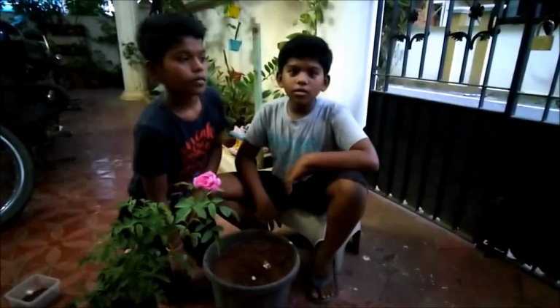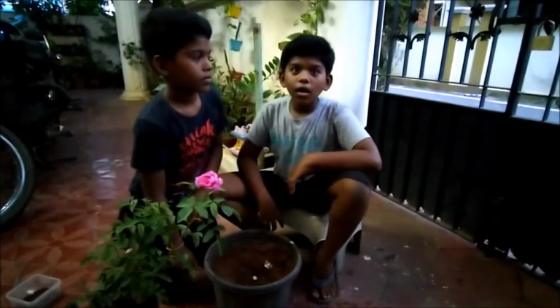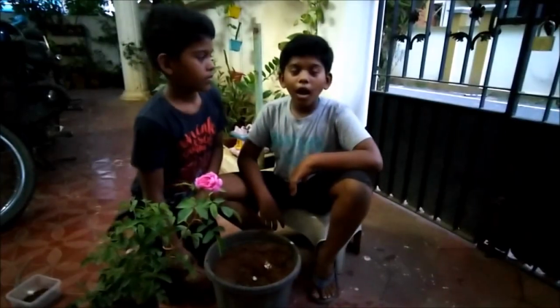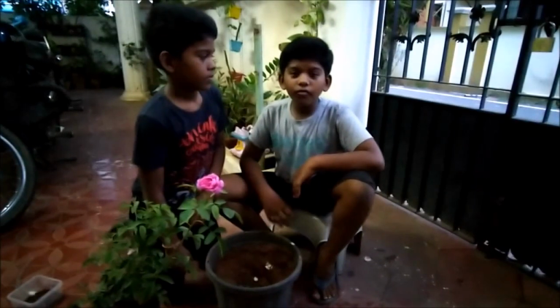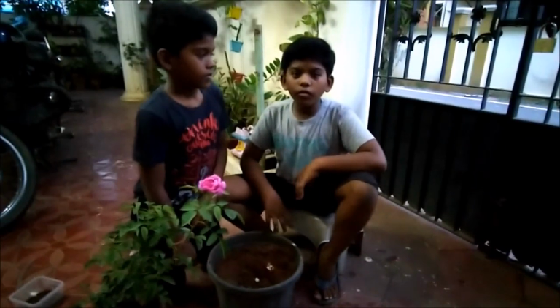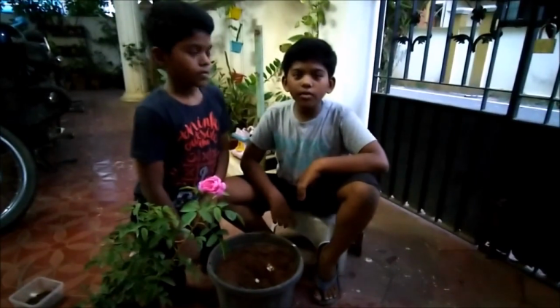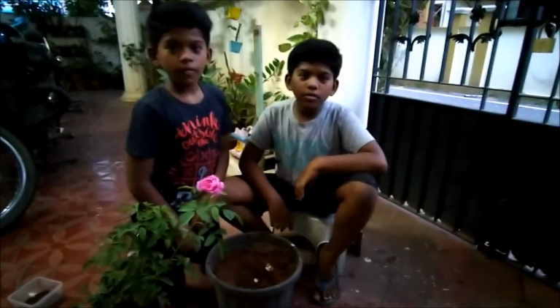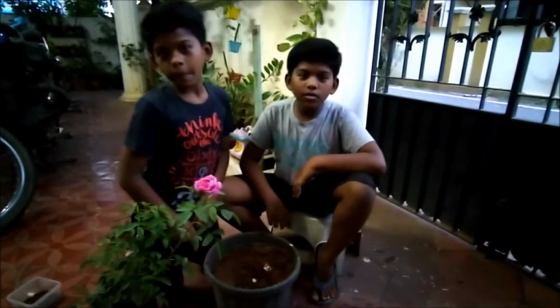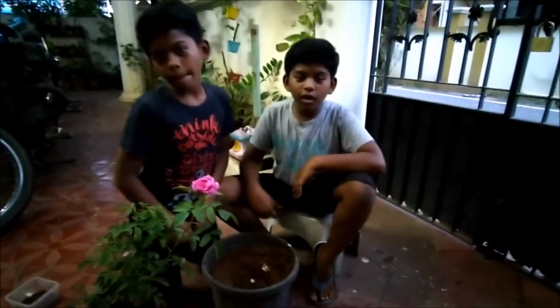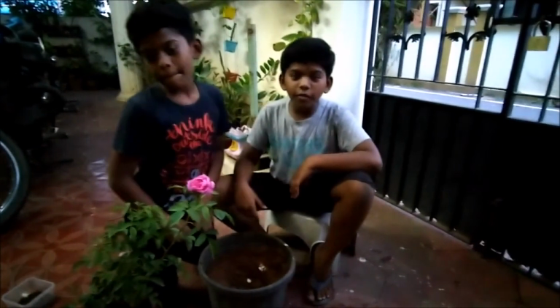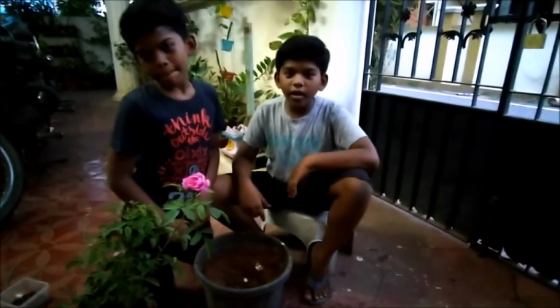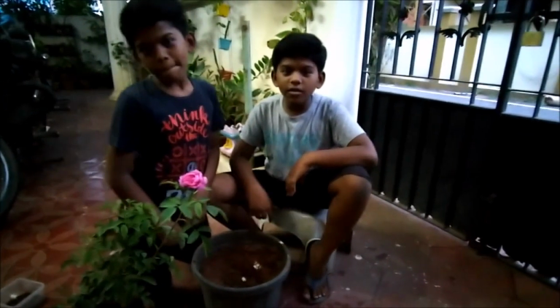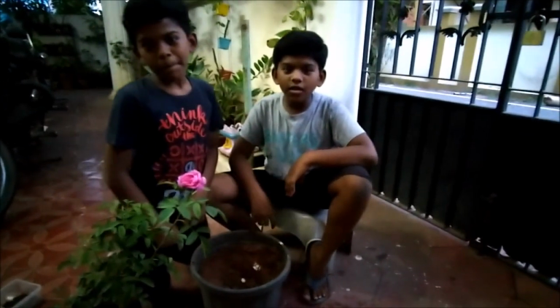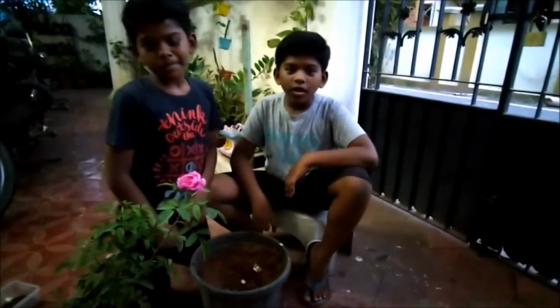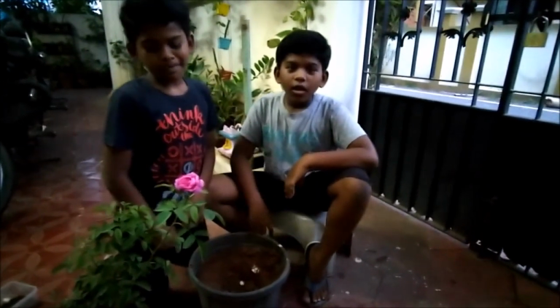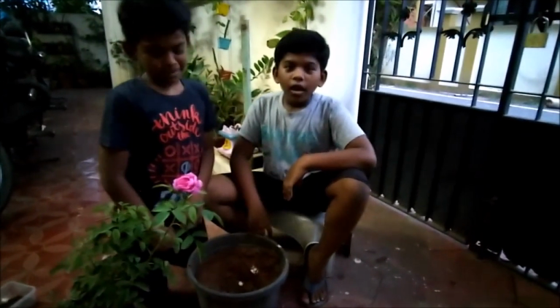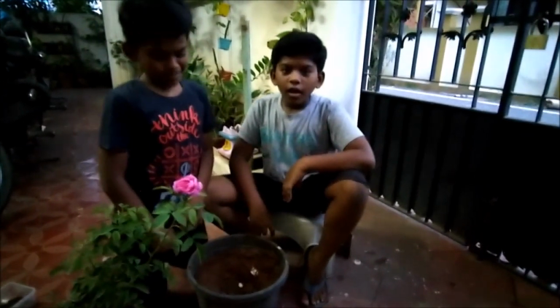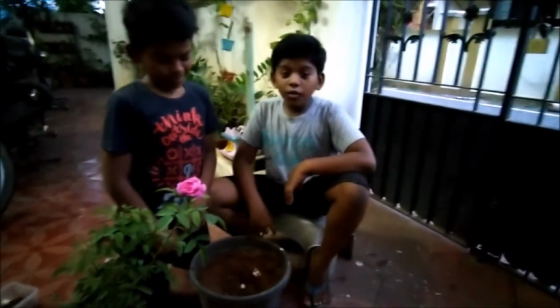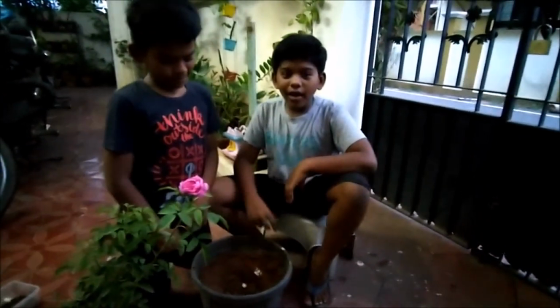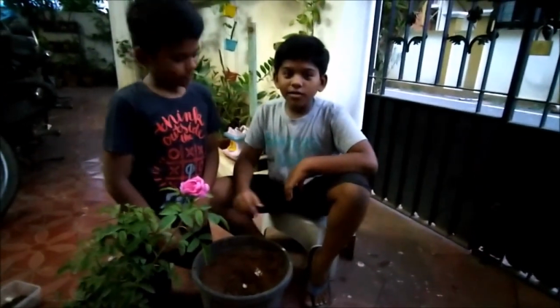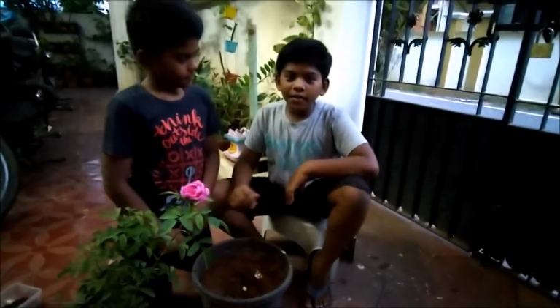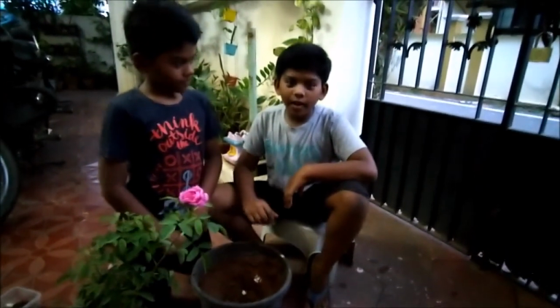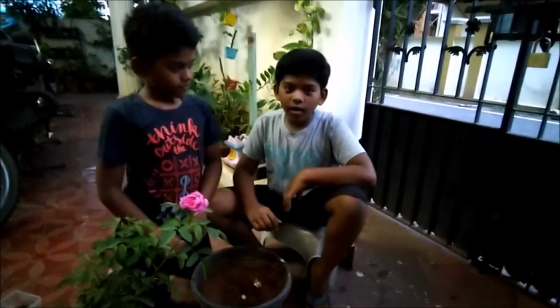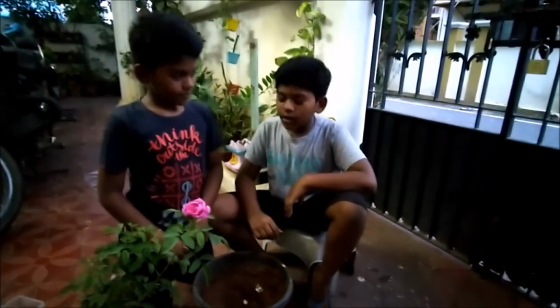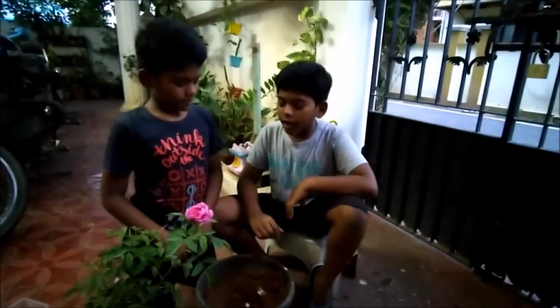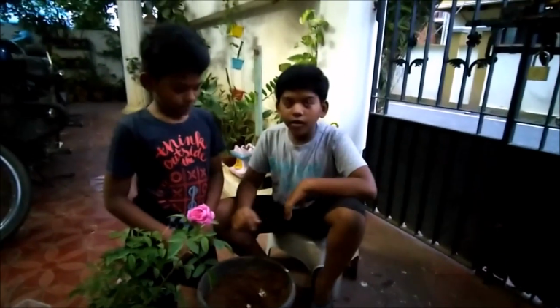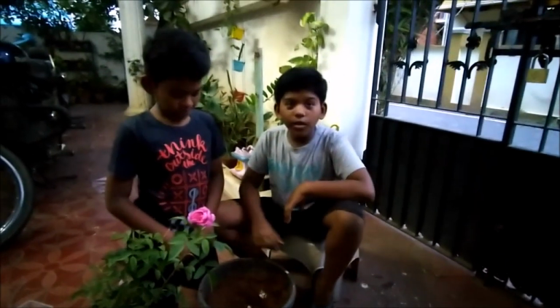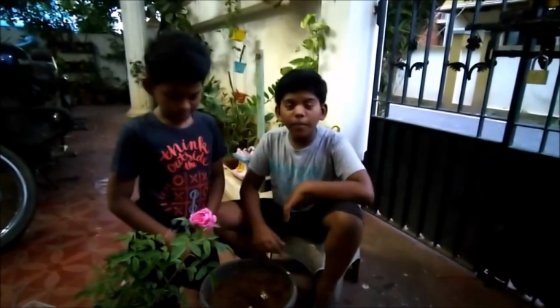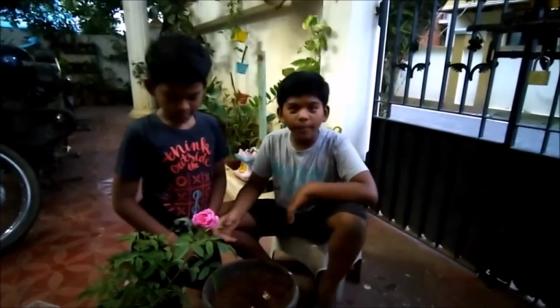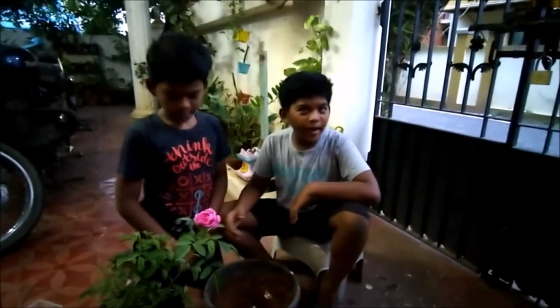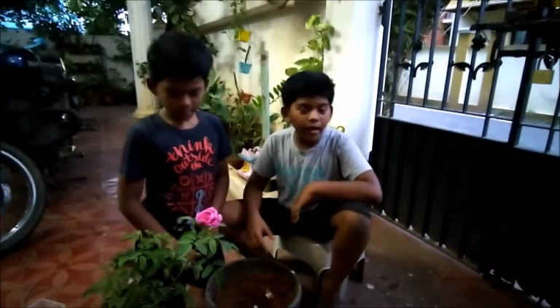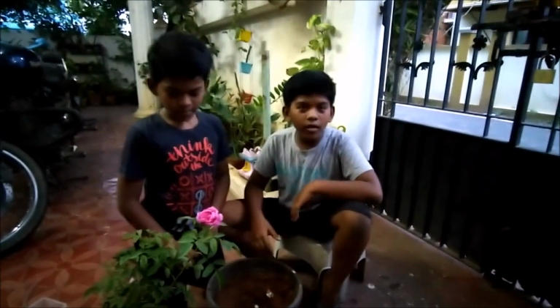Hi viewers, this is Unbiased. Today we are trying to repot a plant.